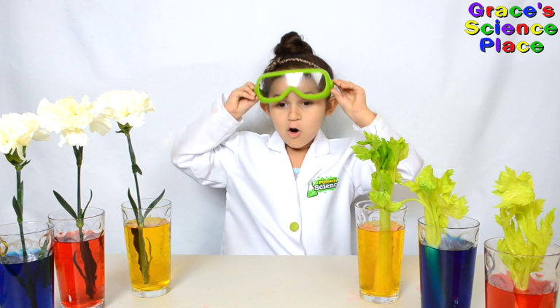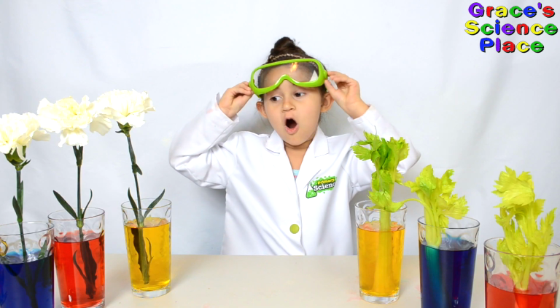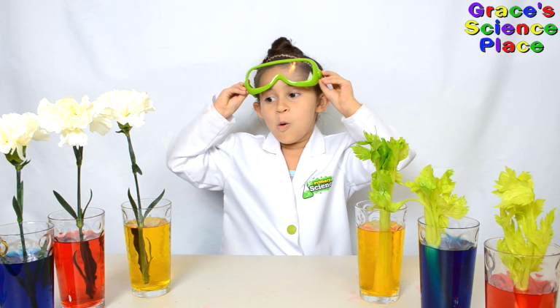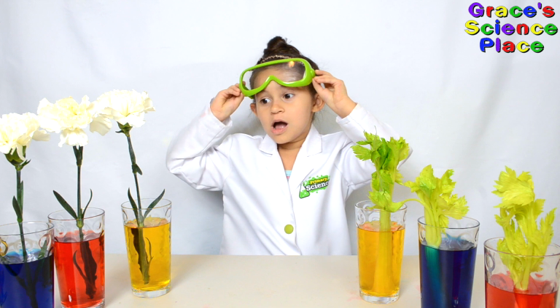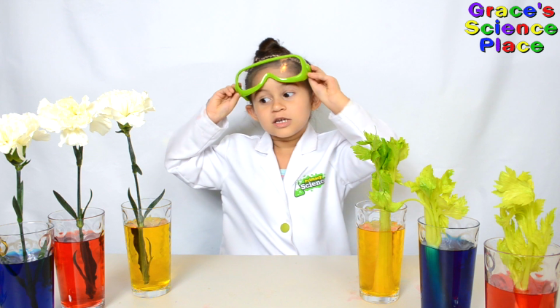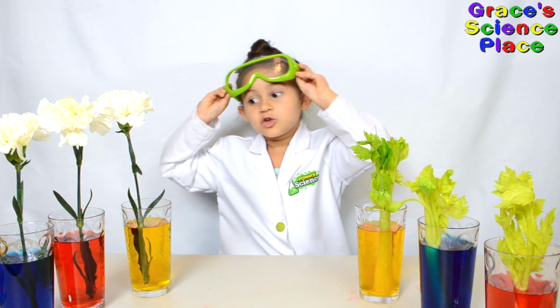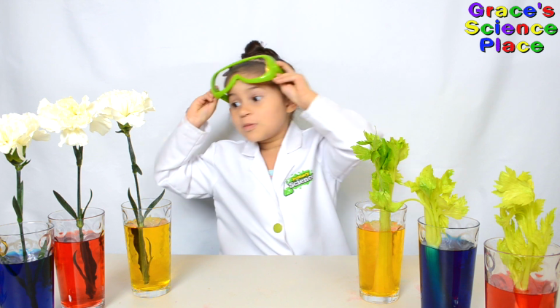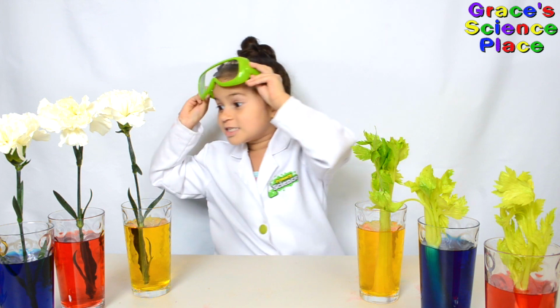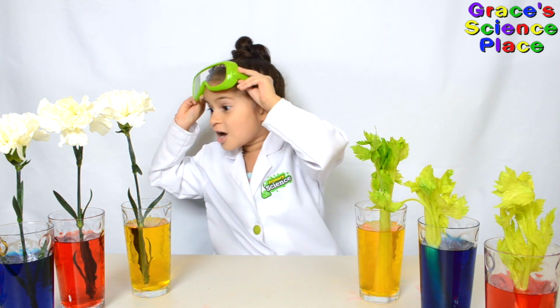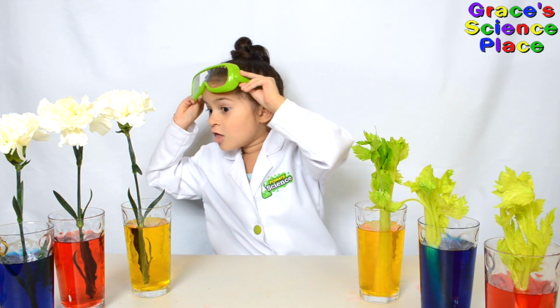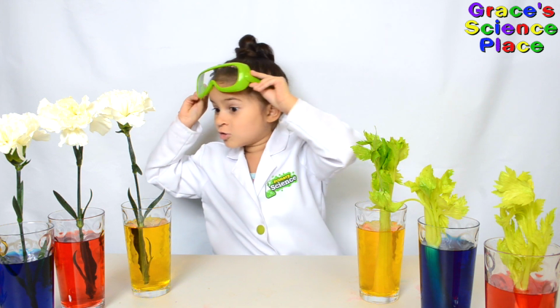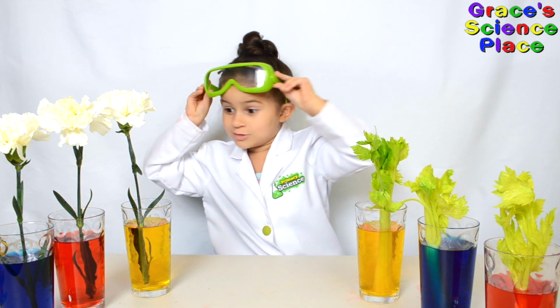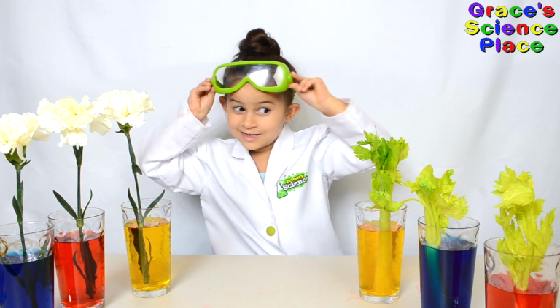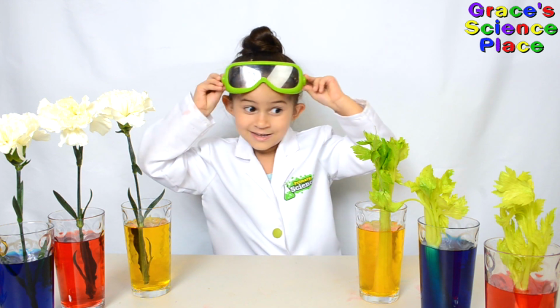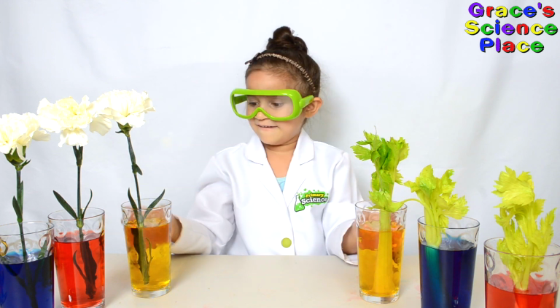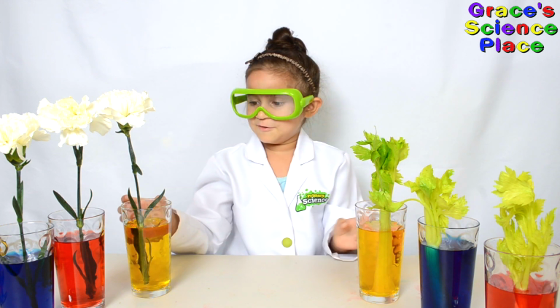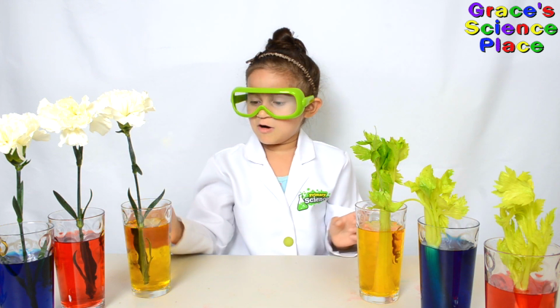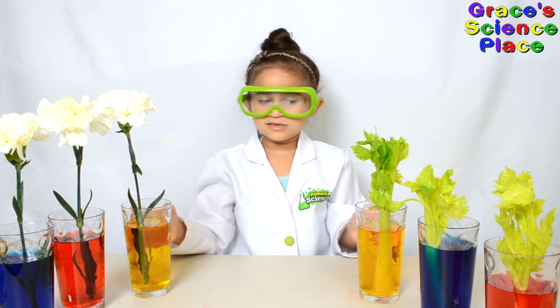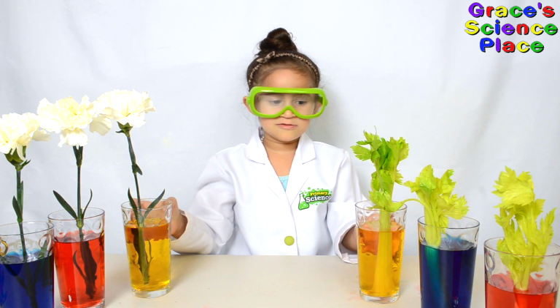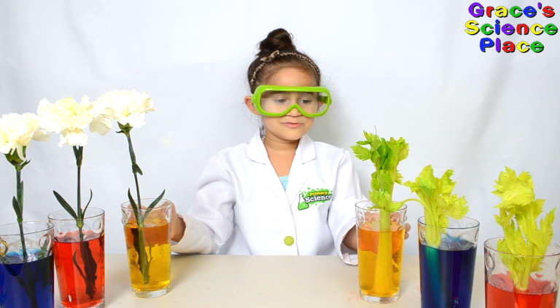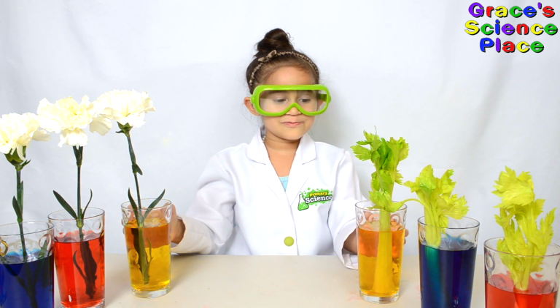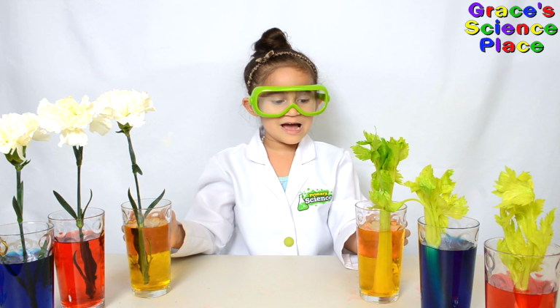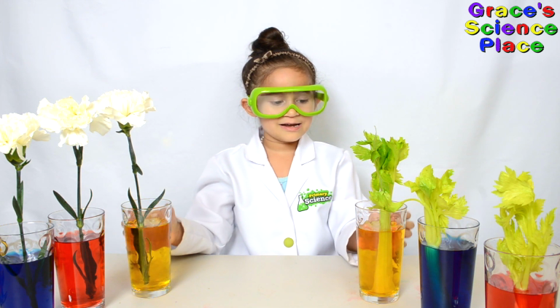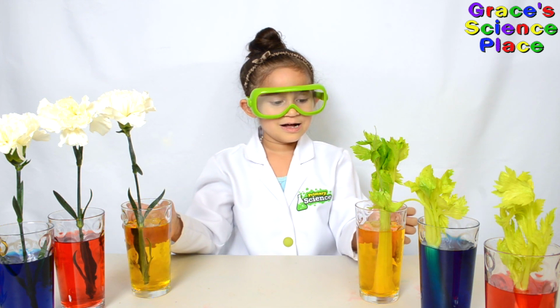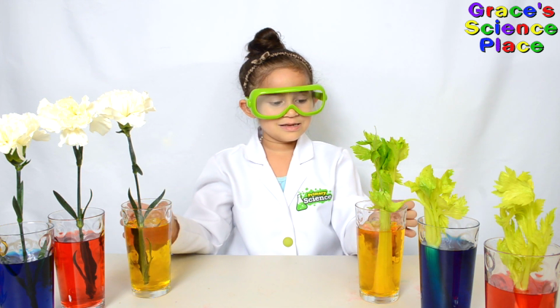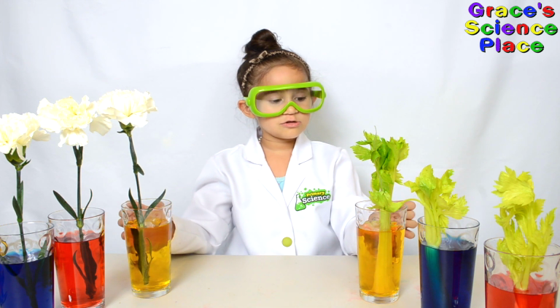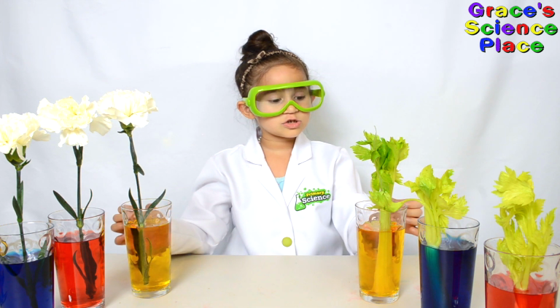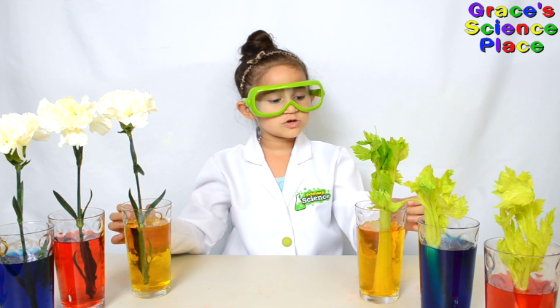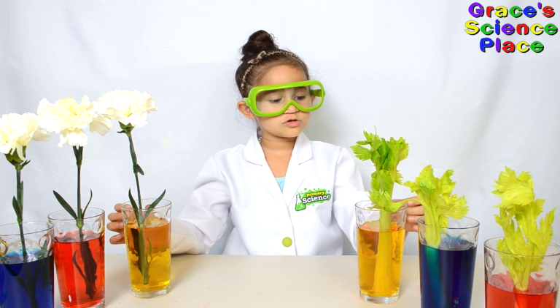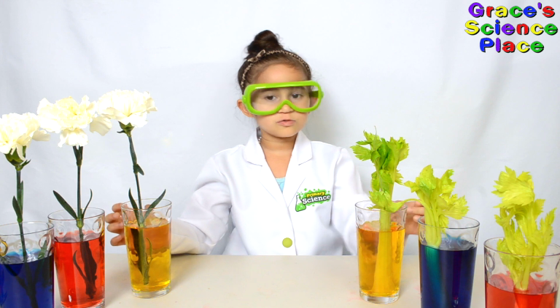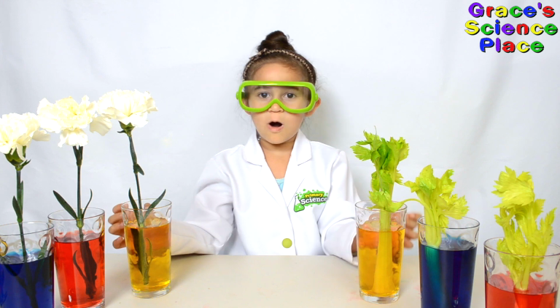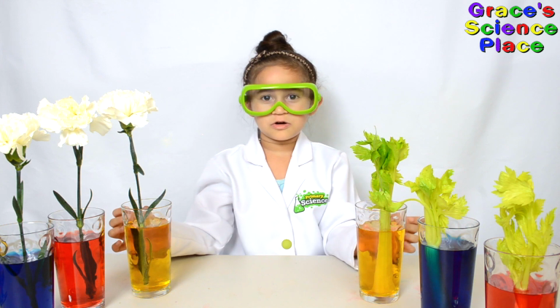Whoa! So much colors! If you want to, you can add a little sugar to the water.